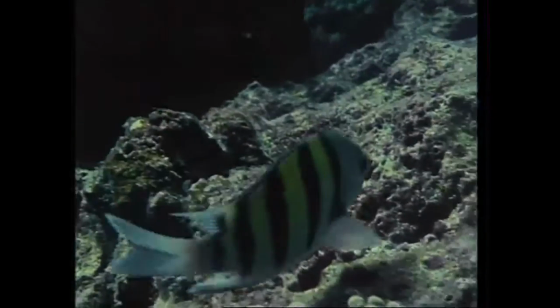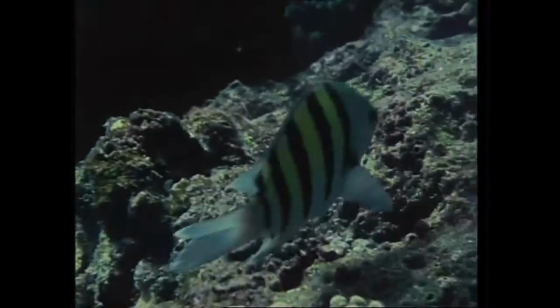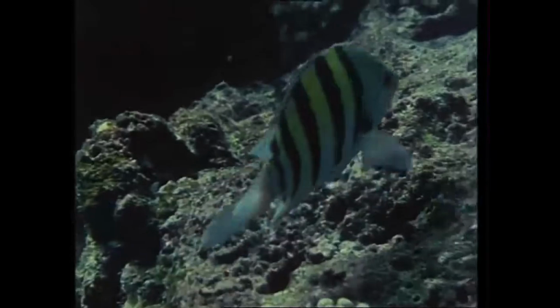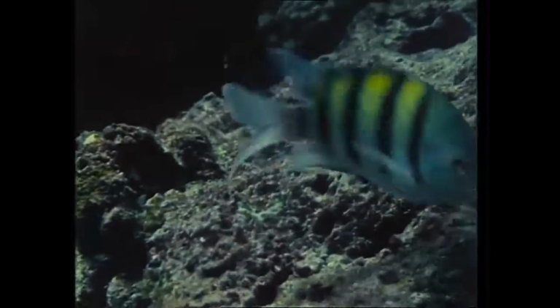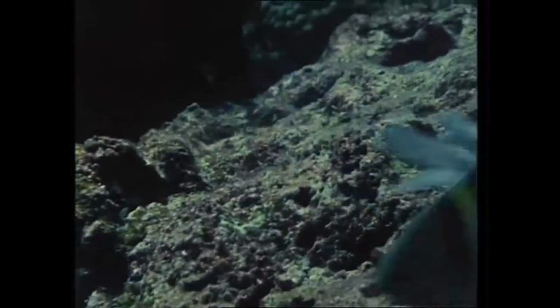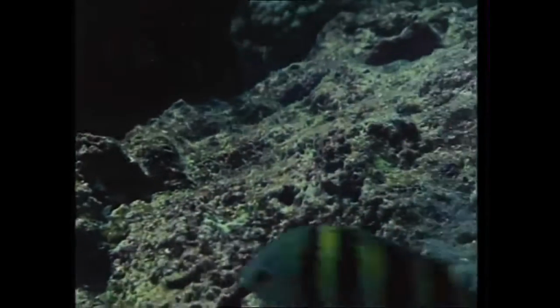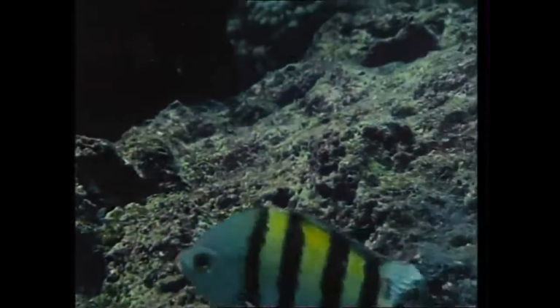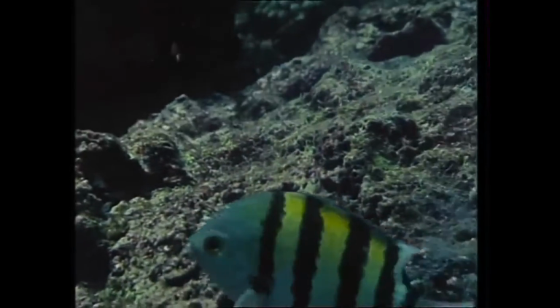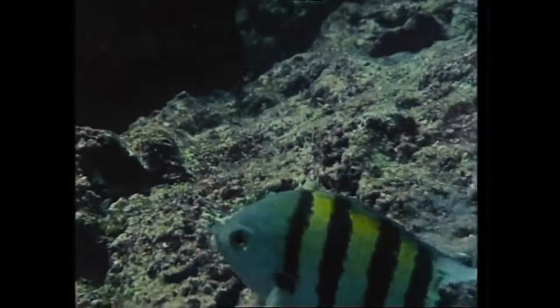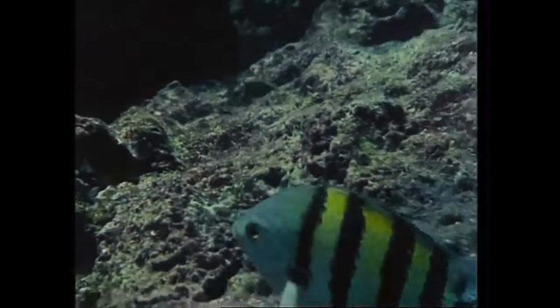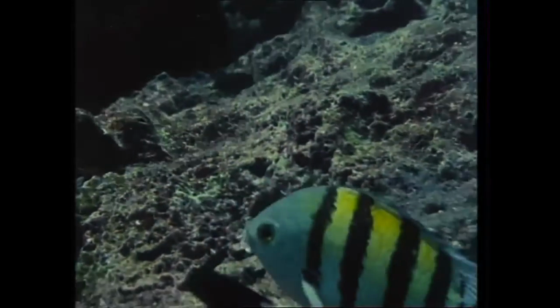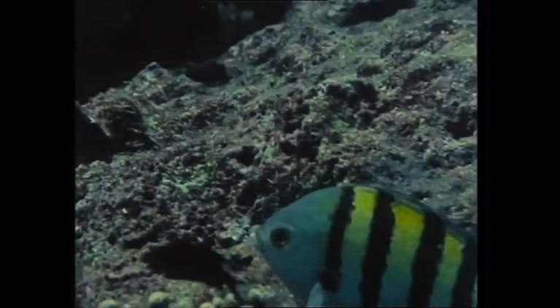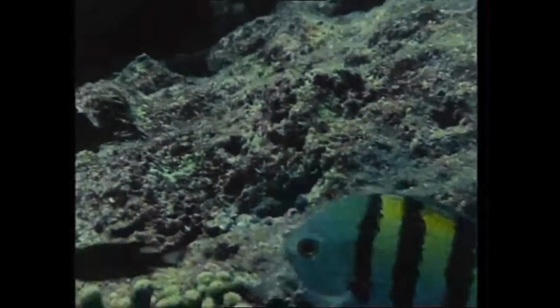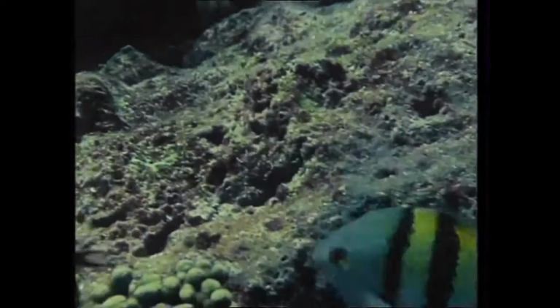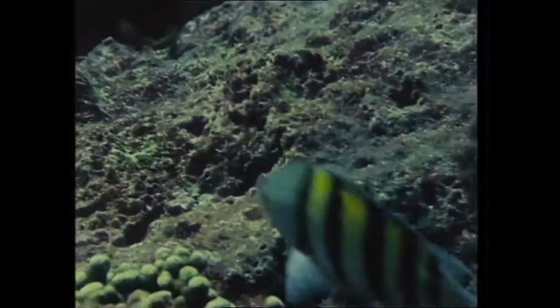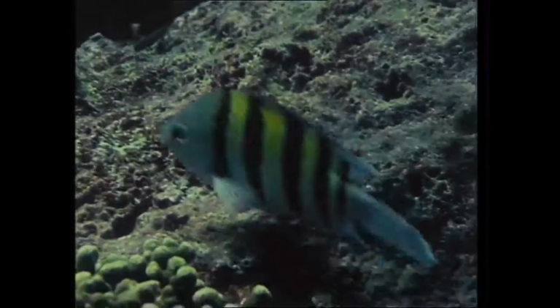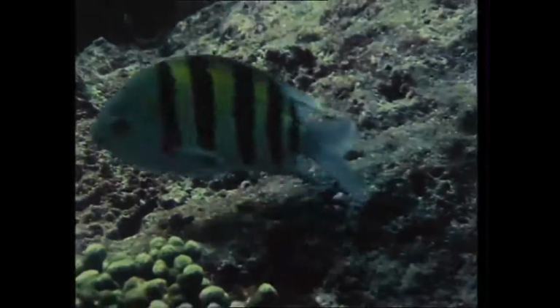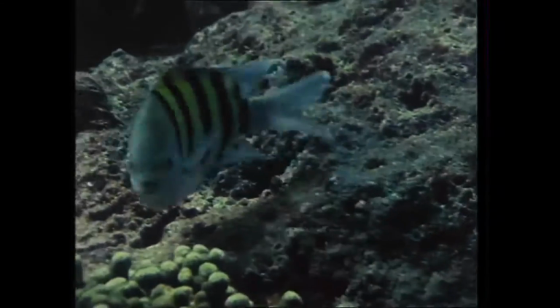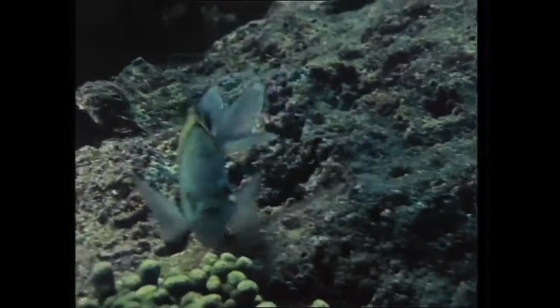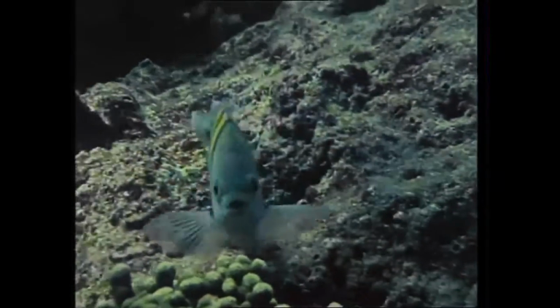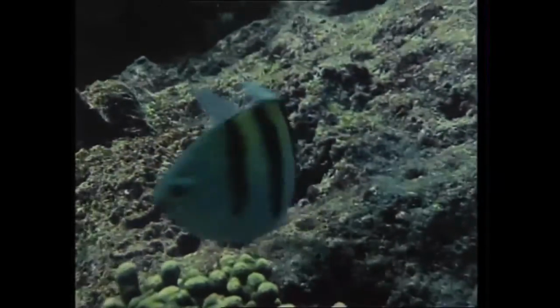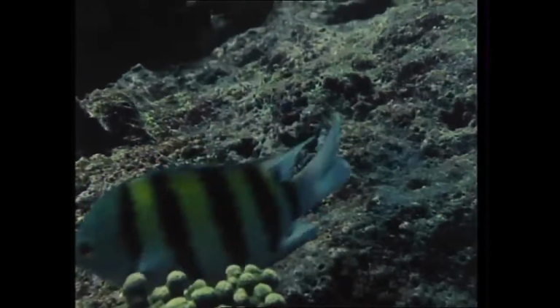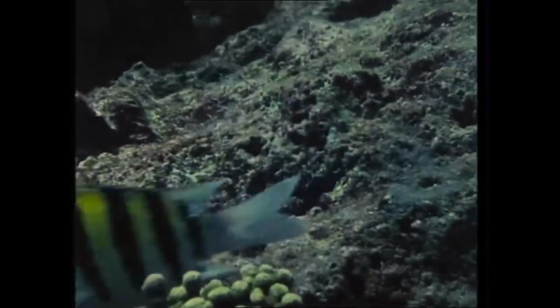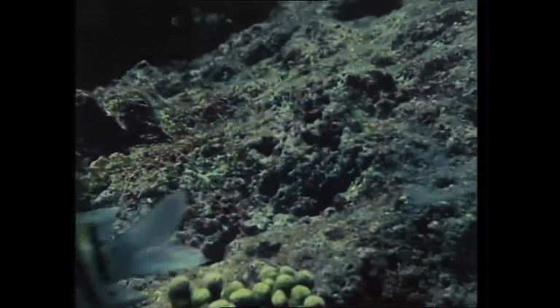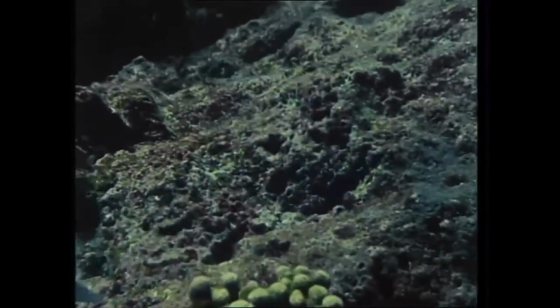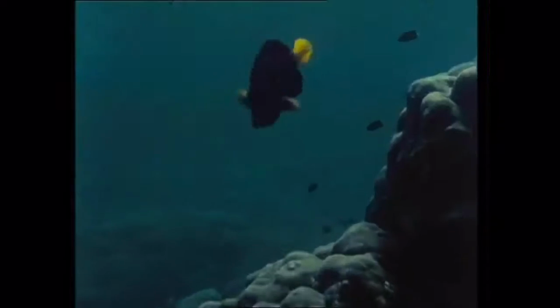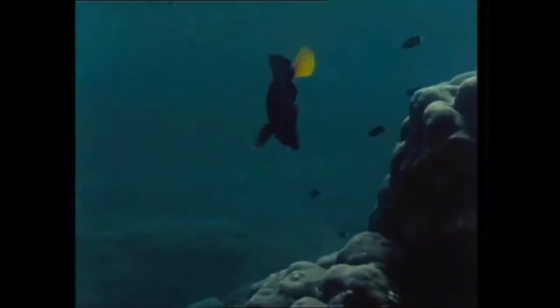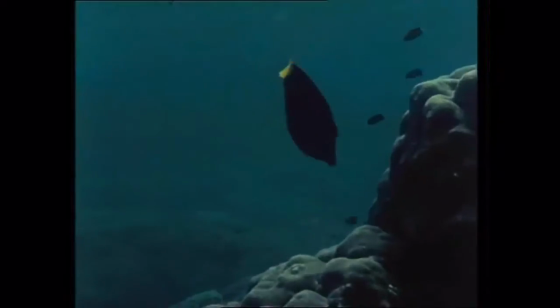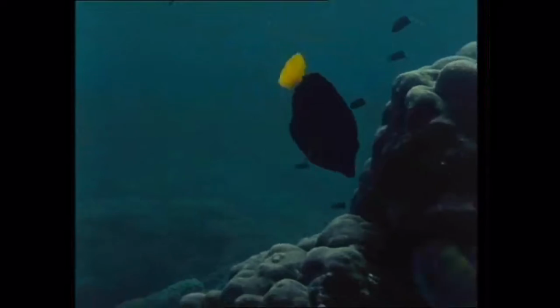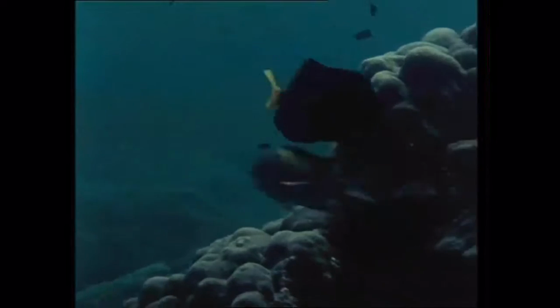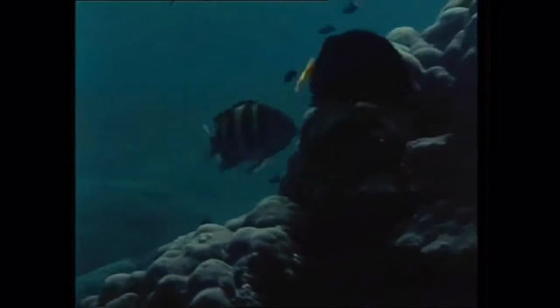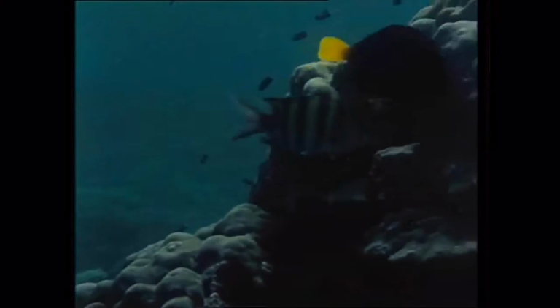Some fish, like some people, never know when they're not wanted. They have to be taught.